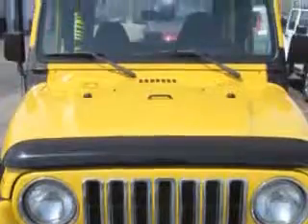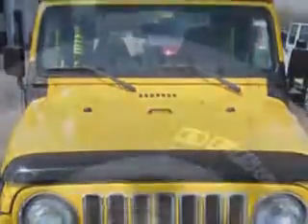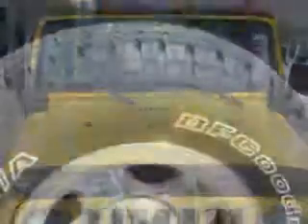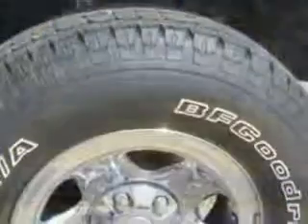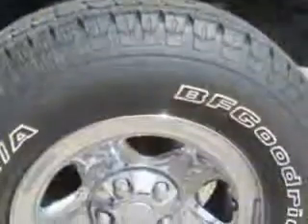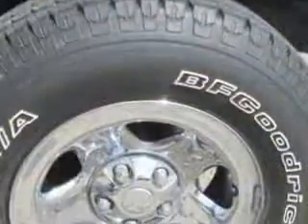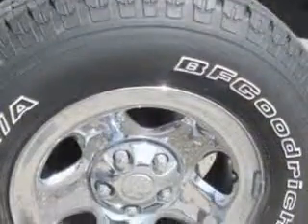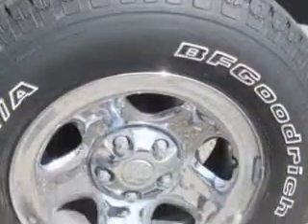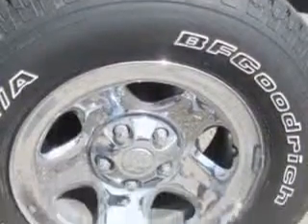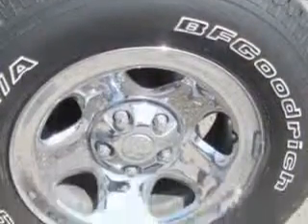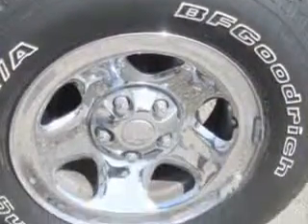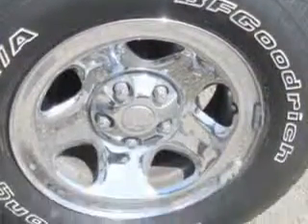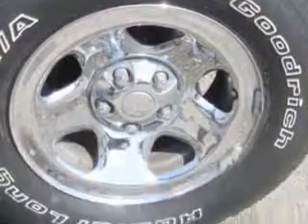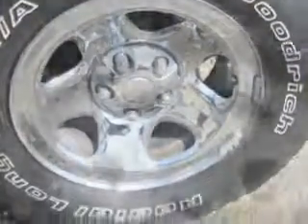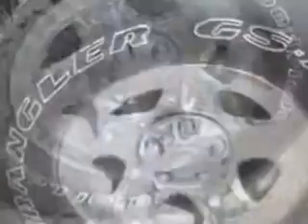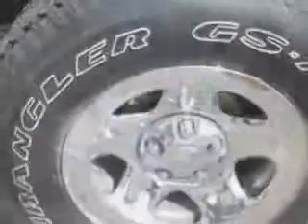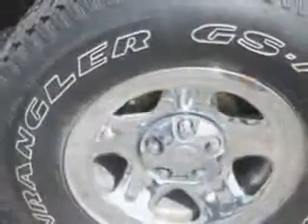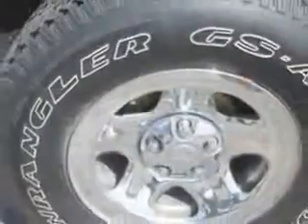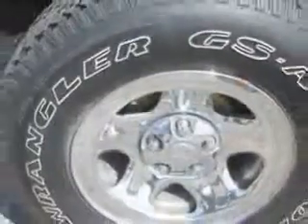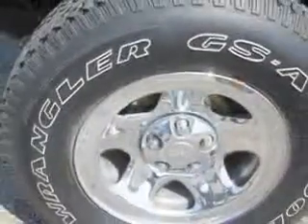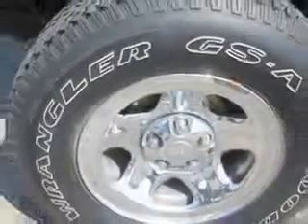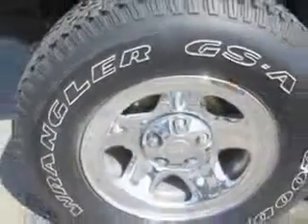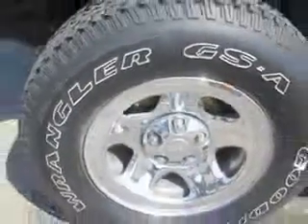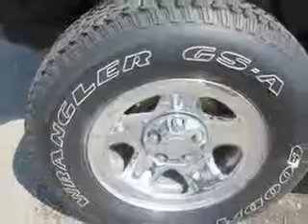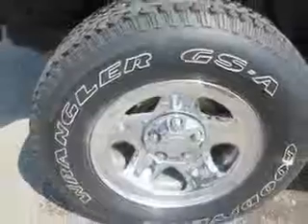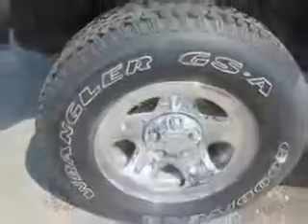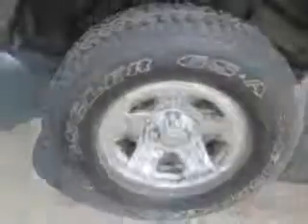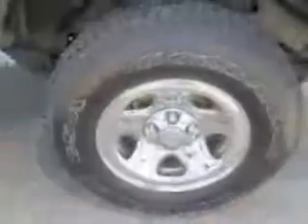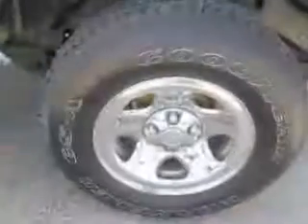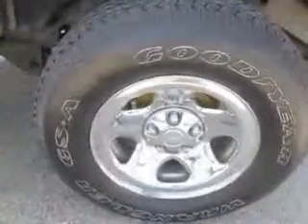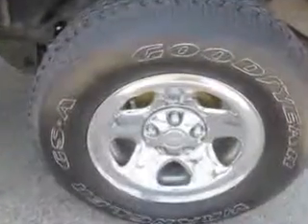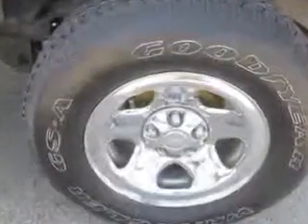Have peace of mind in this 2000 Jeep Wrangler. See us at J. Wilderman Autoplex, new and used, today.